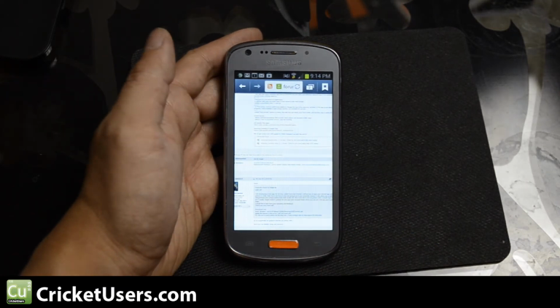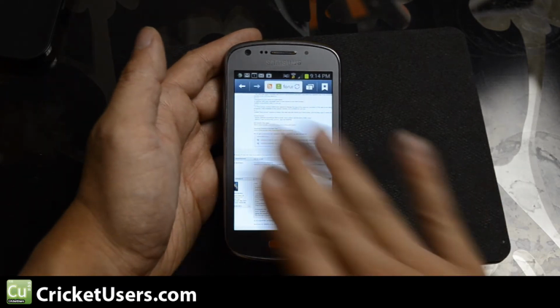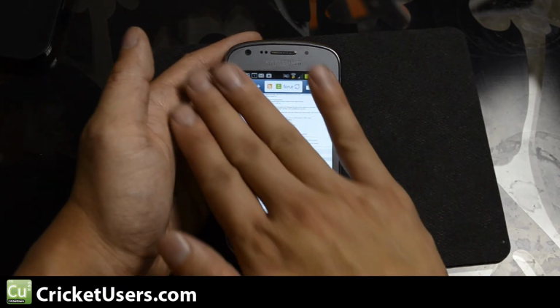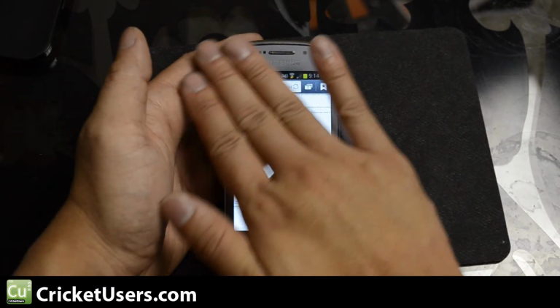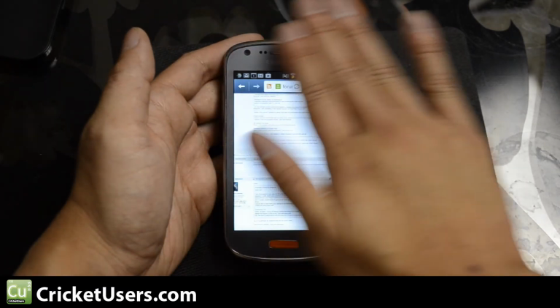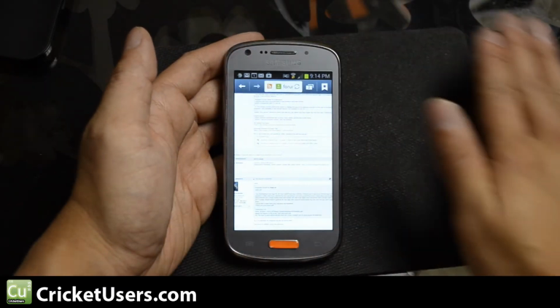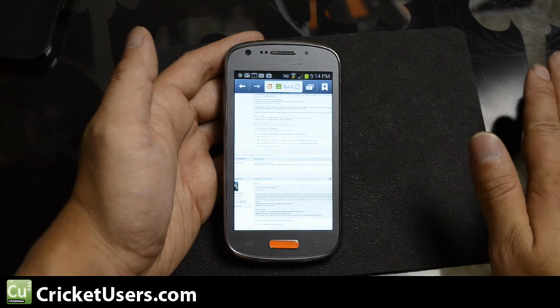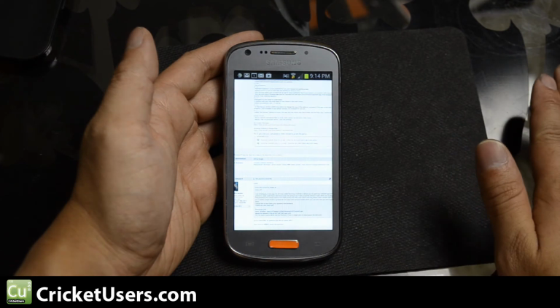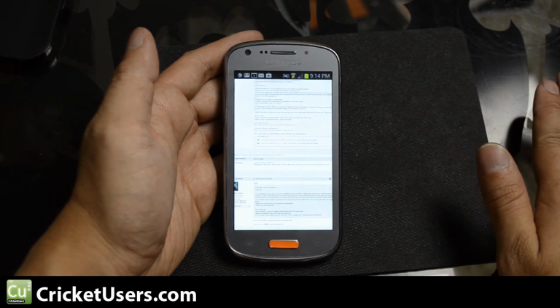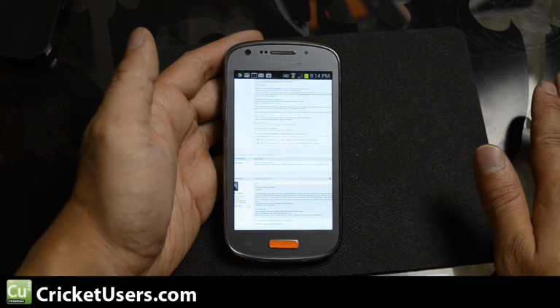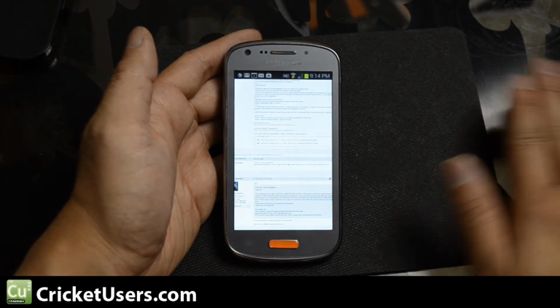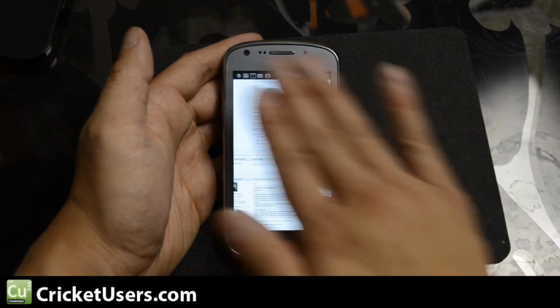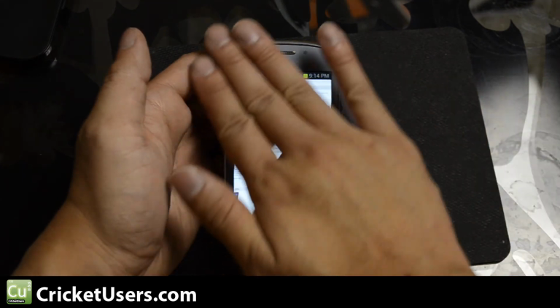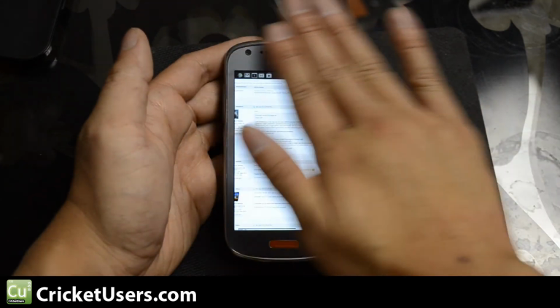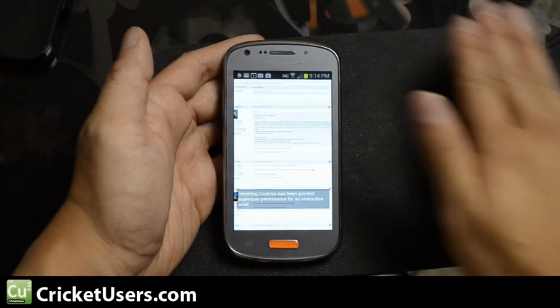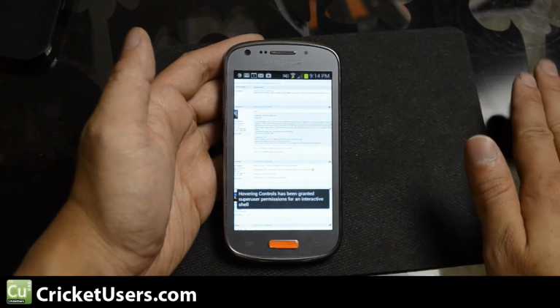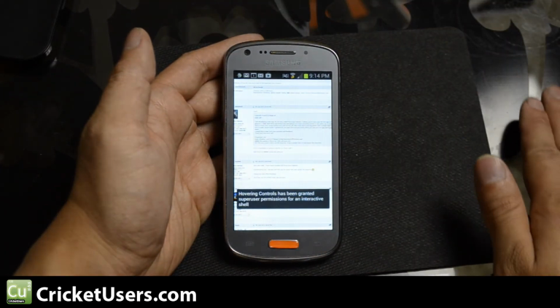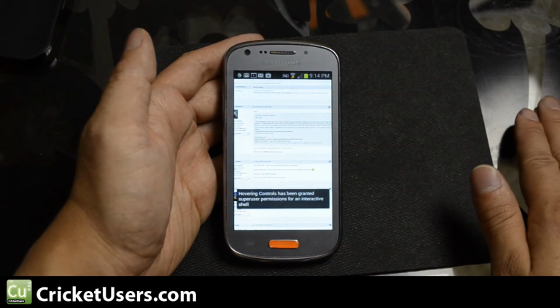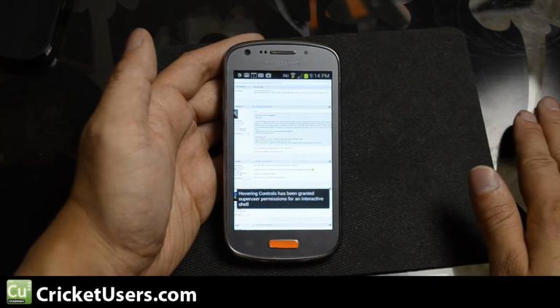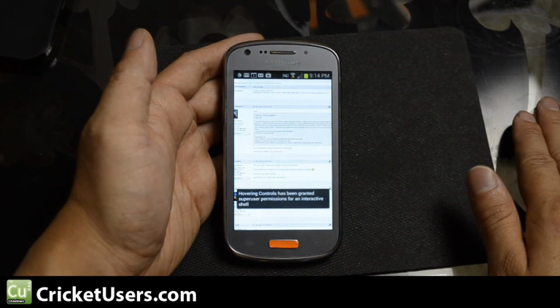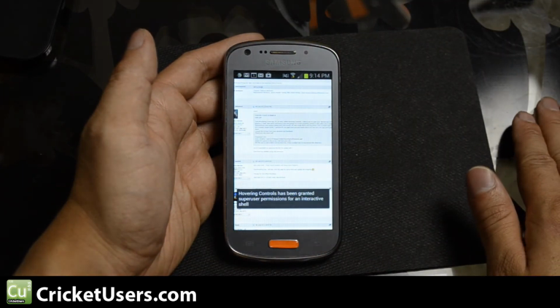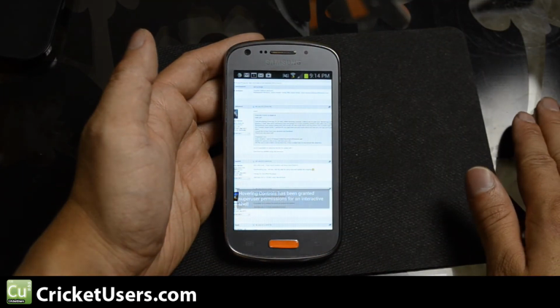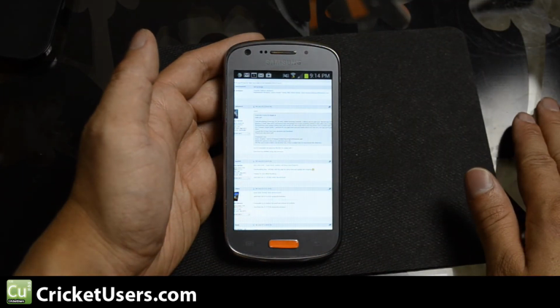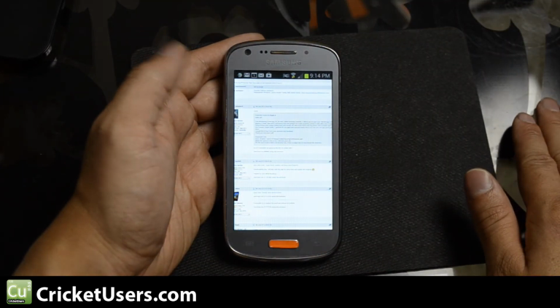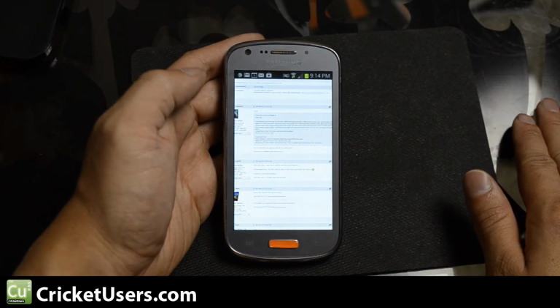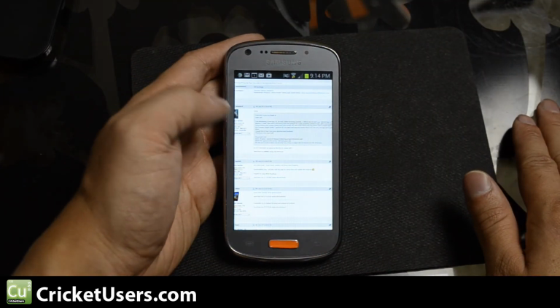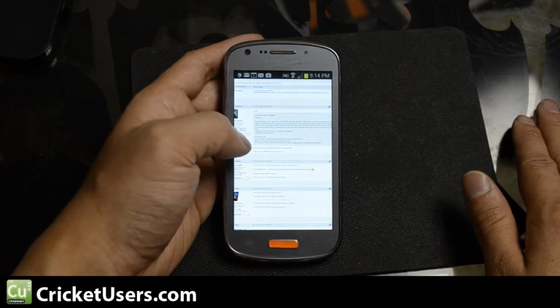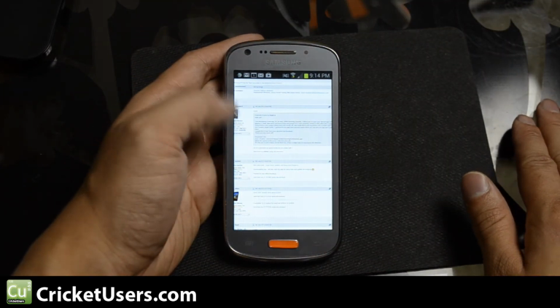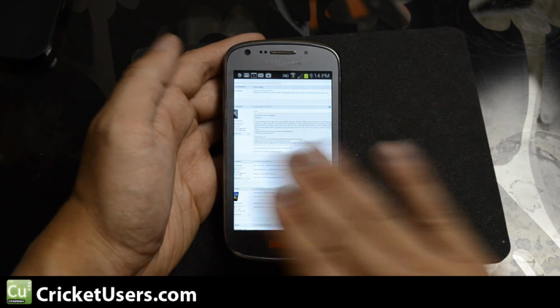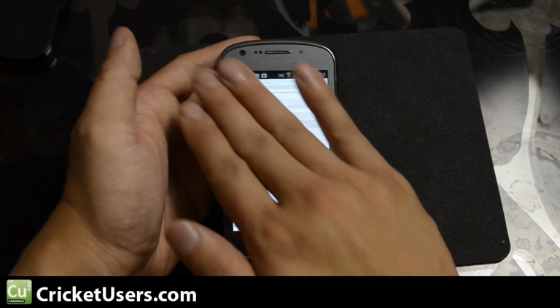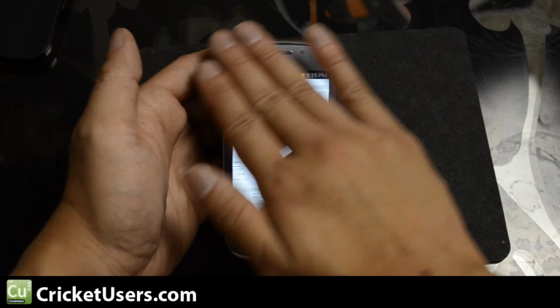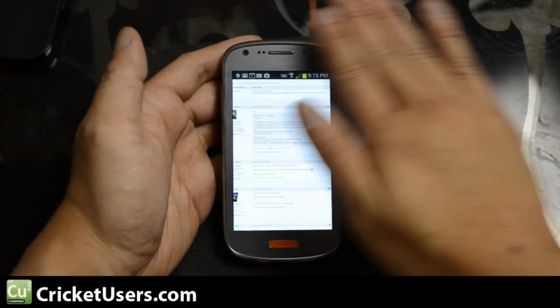So if I sweep over the device, basically it should scroll the screen.